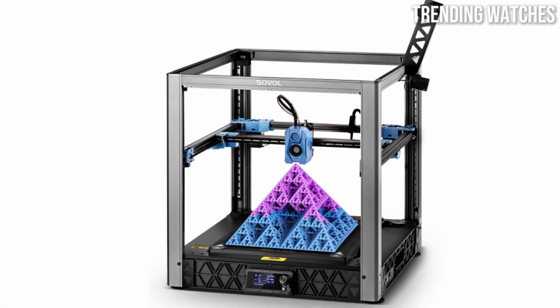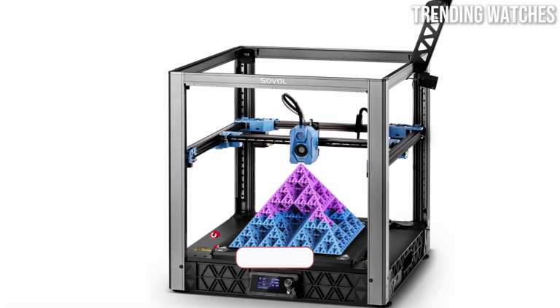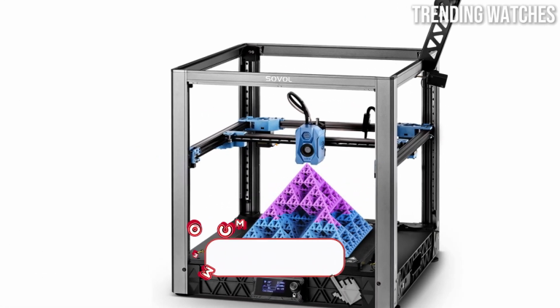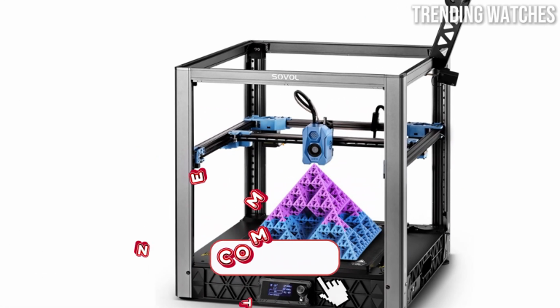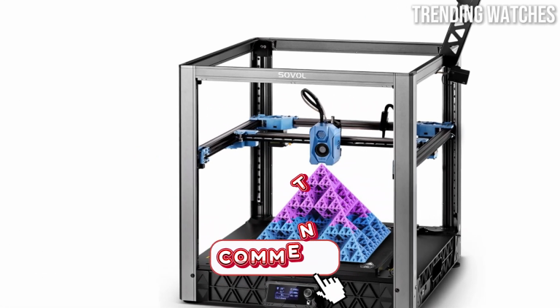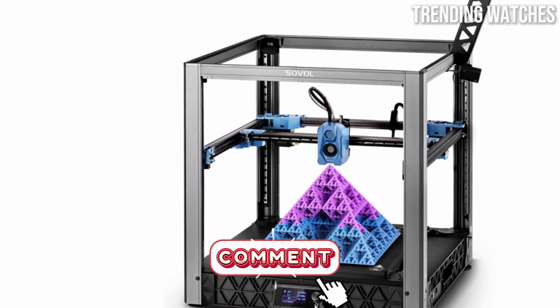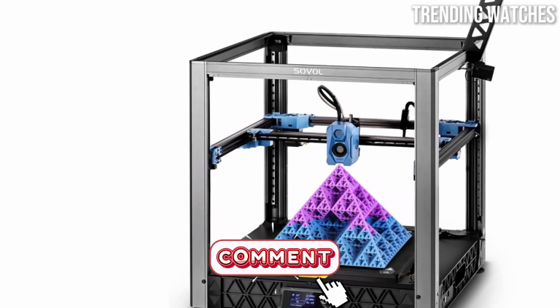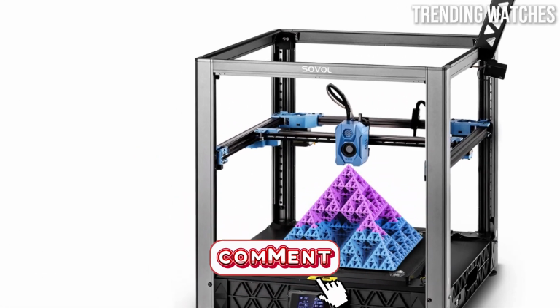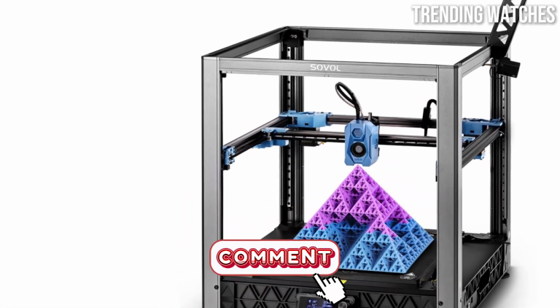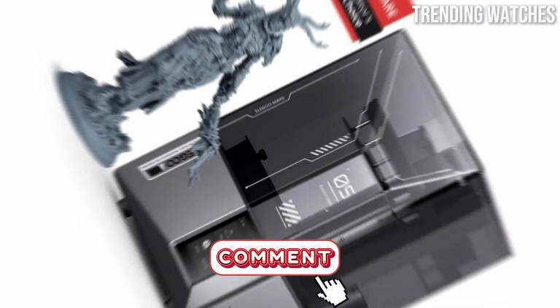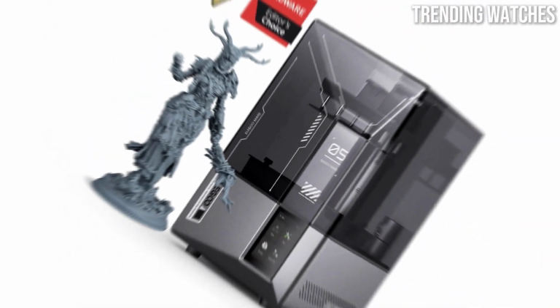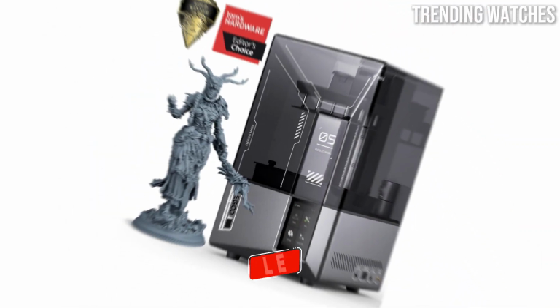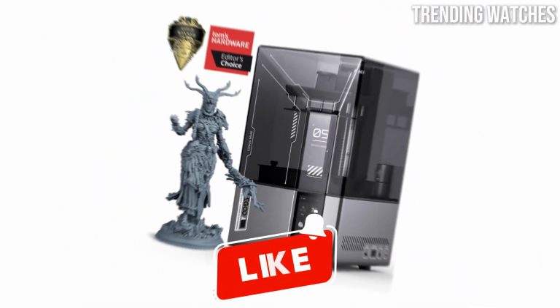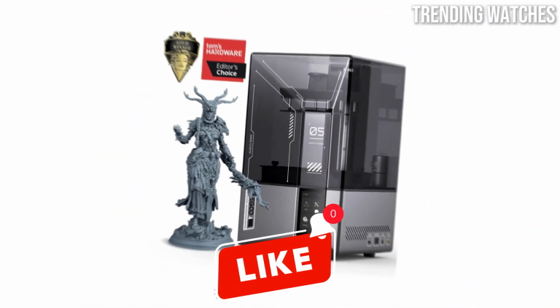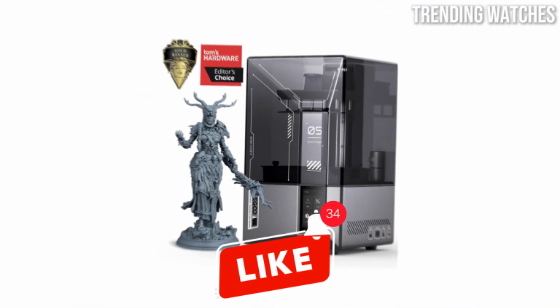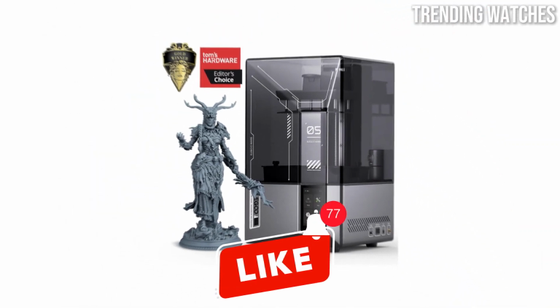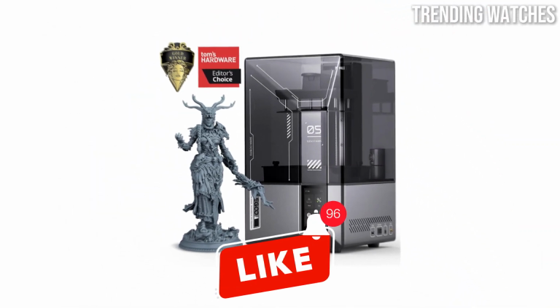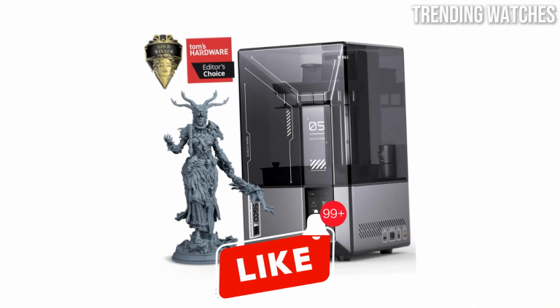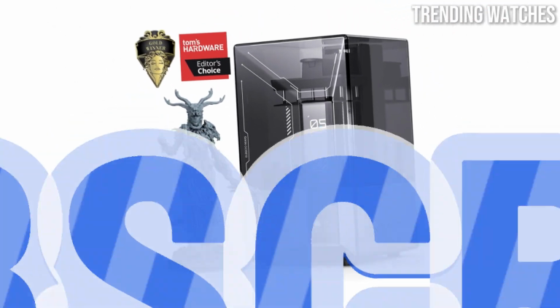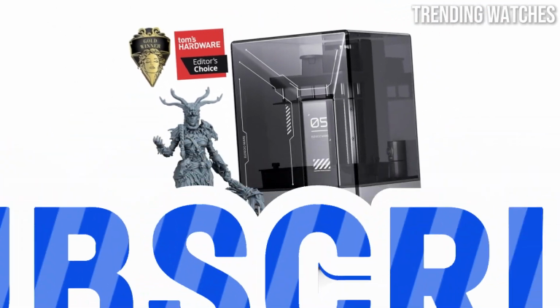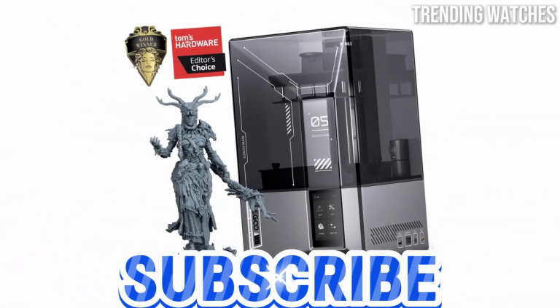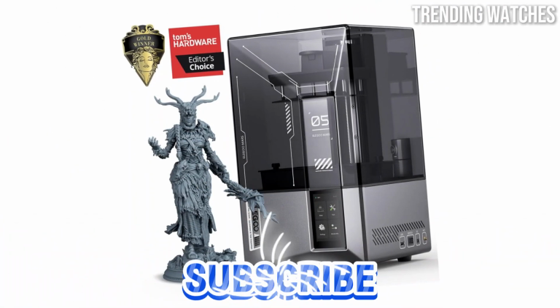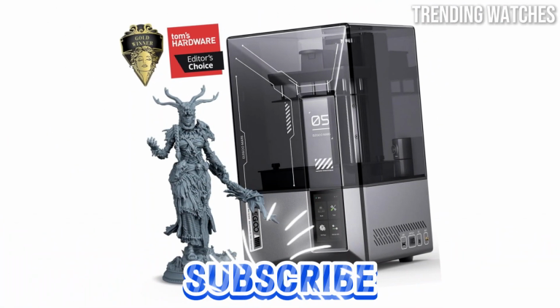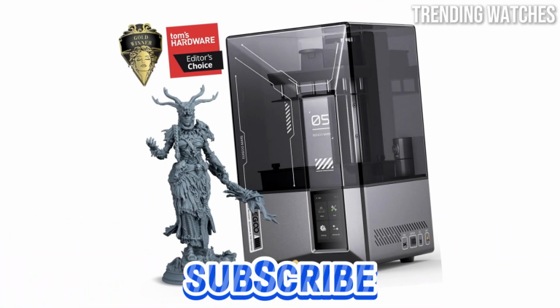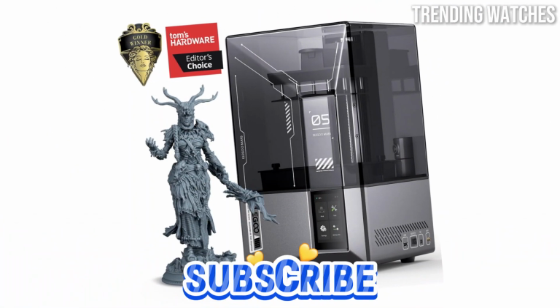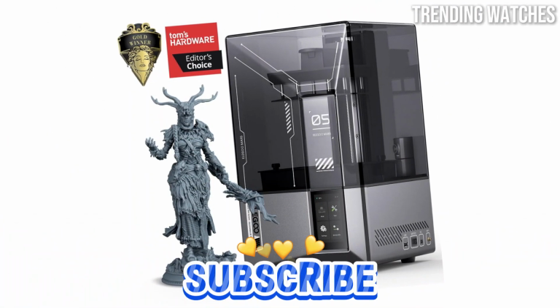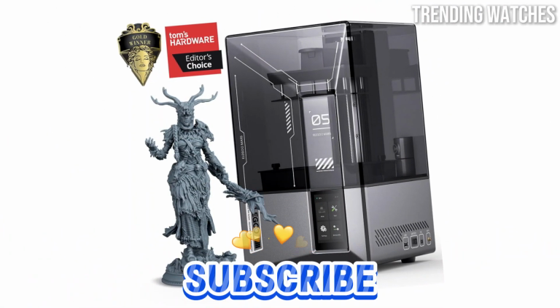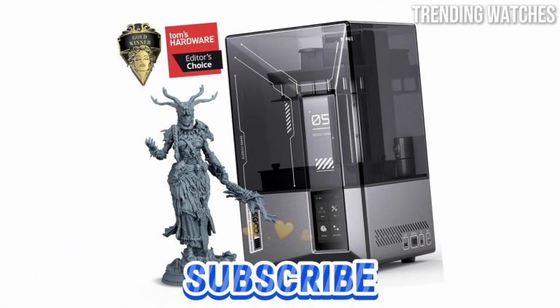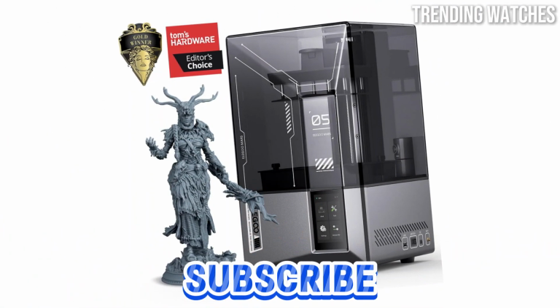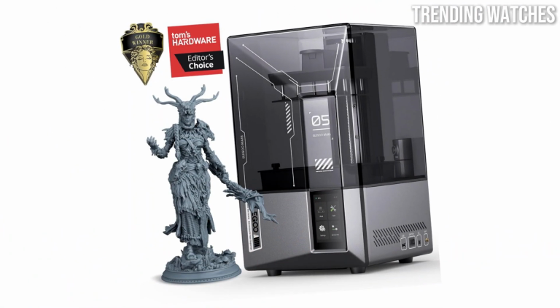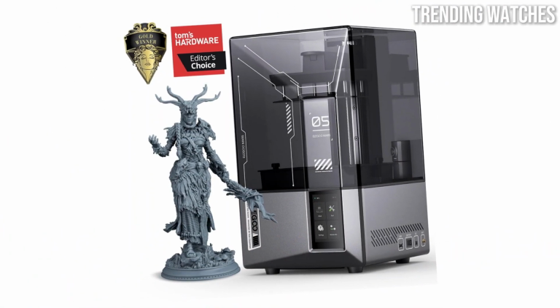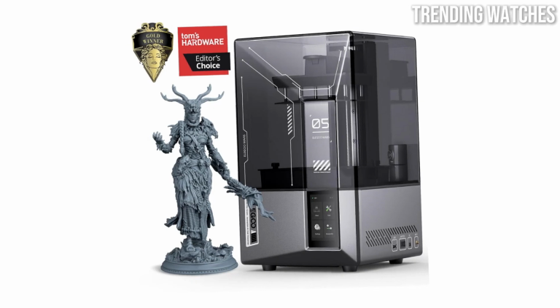Don't forget to like, share your favorite in the comments, and subscribe for more top tech picks and reviews. Let's get started.